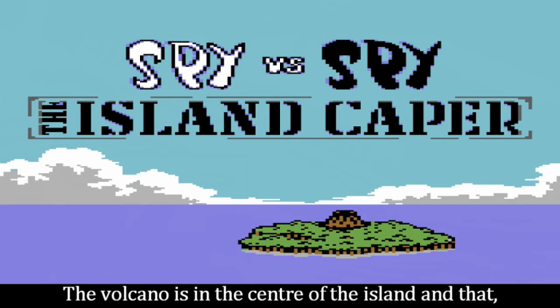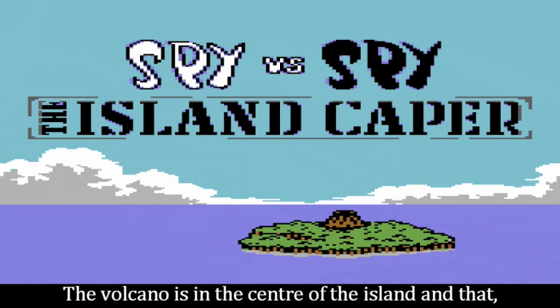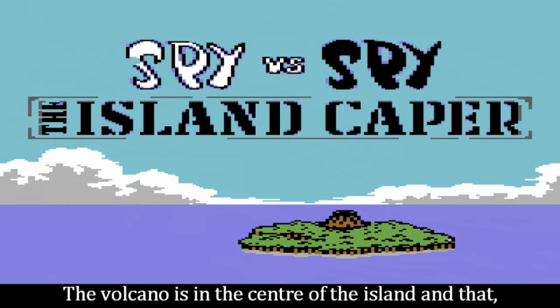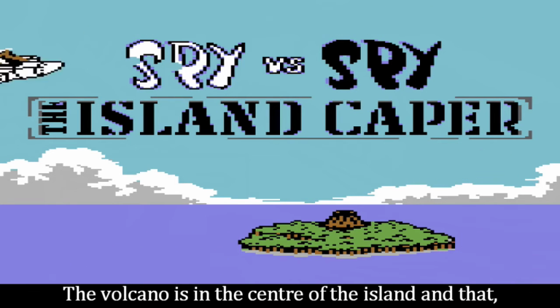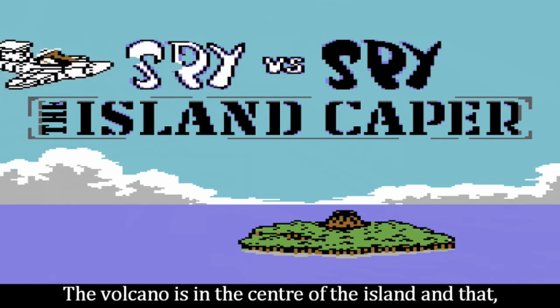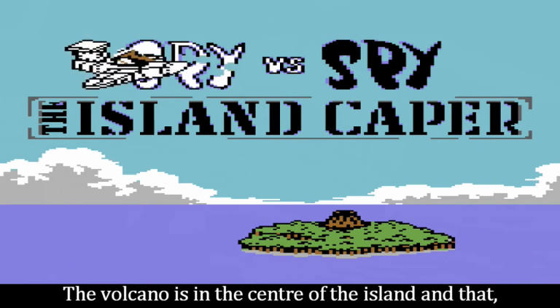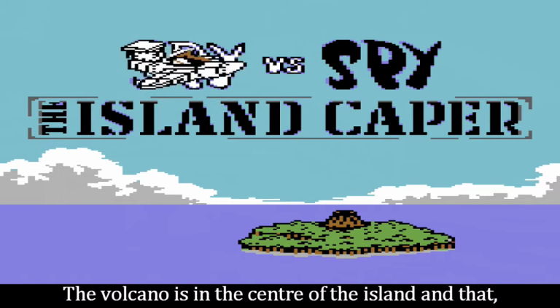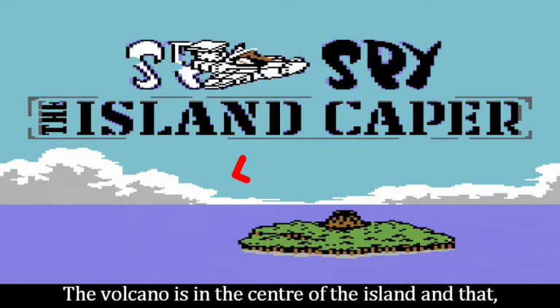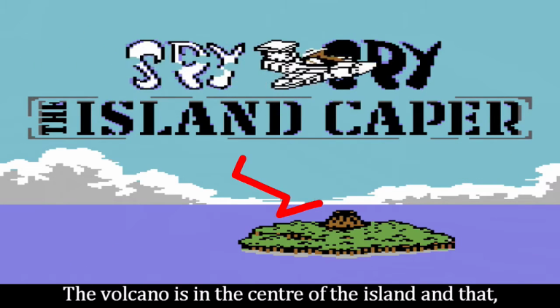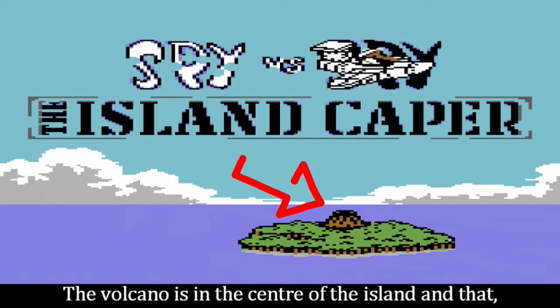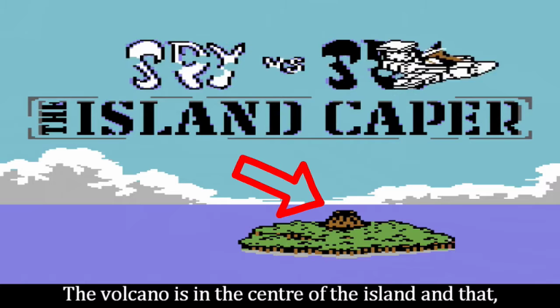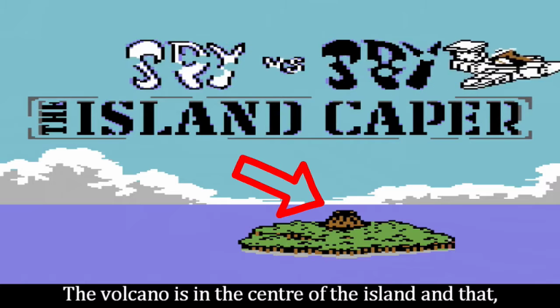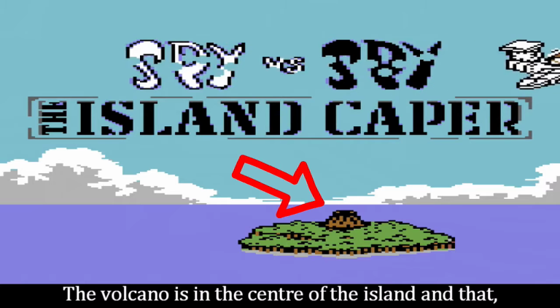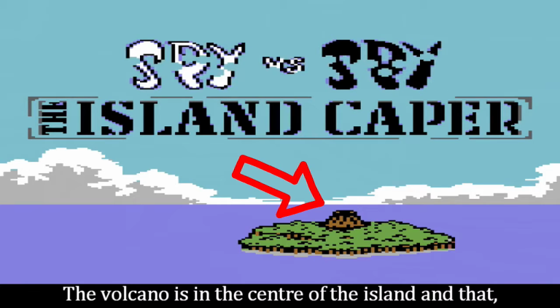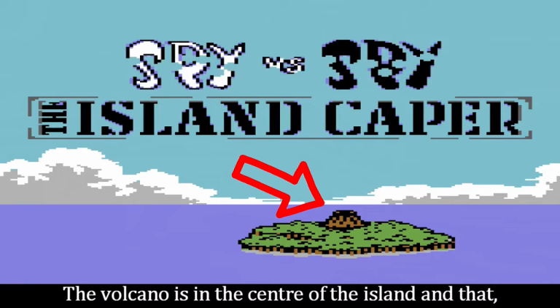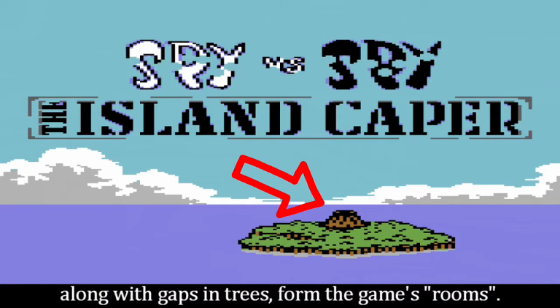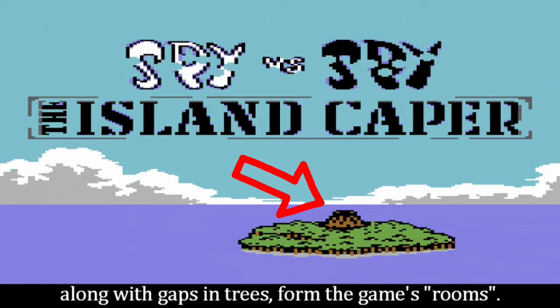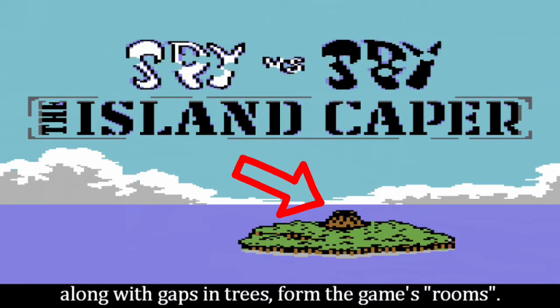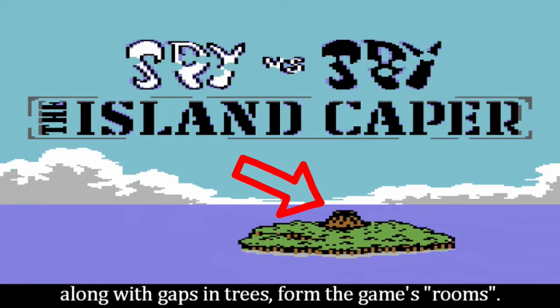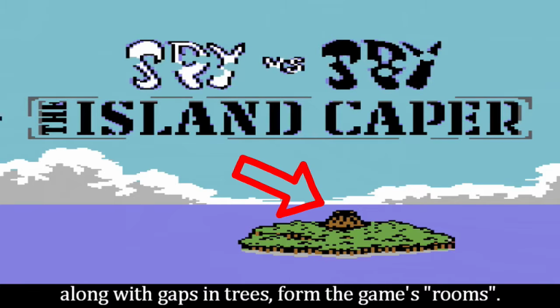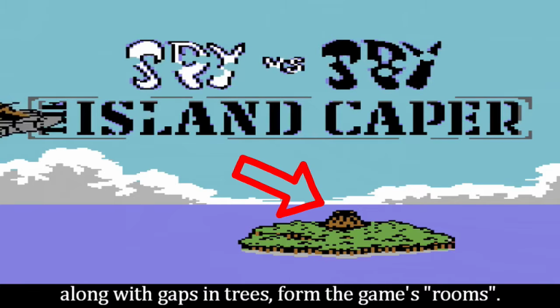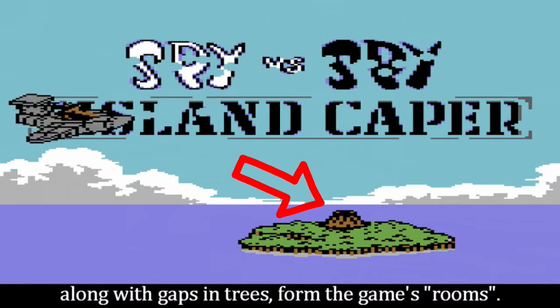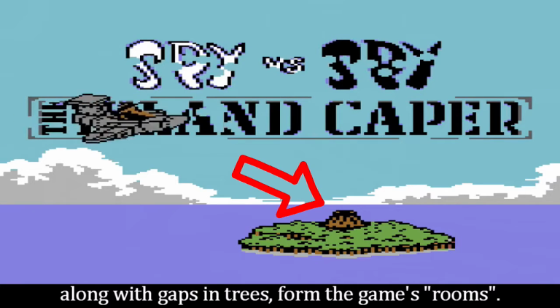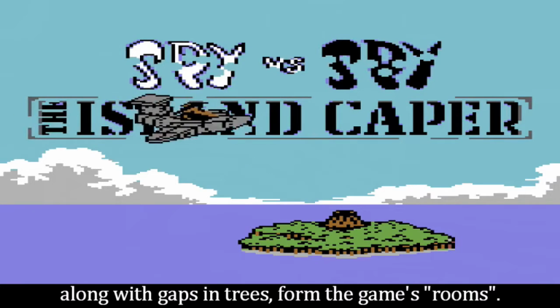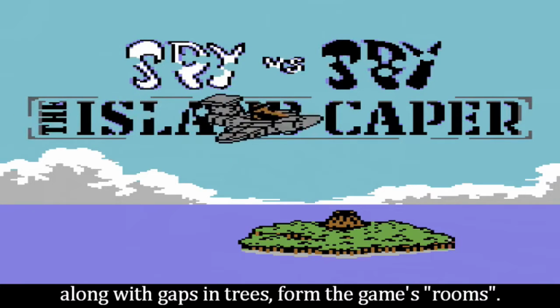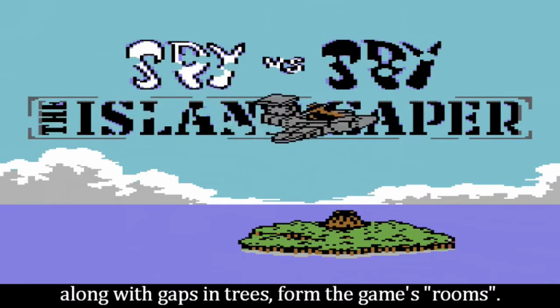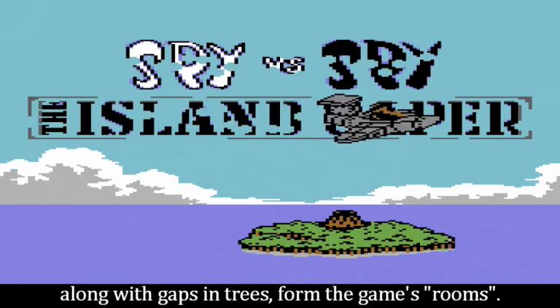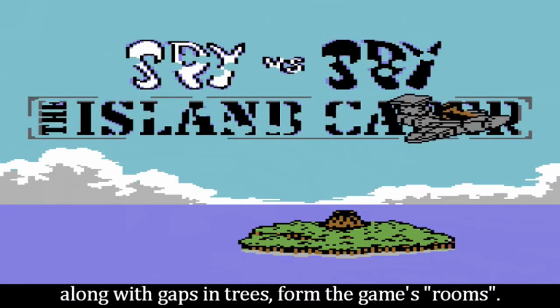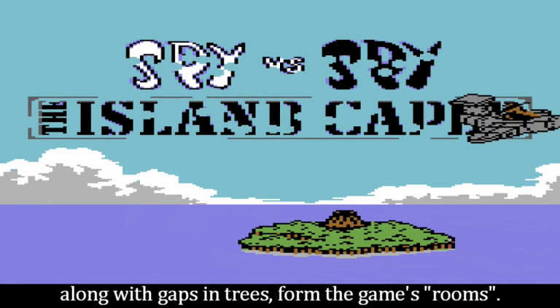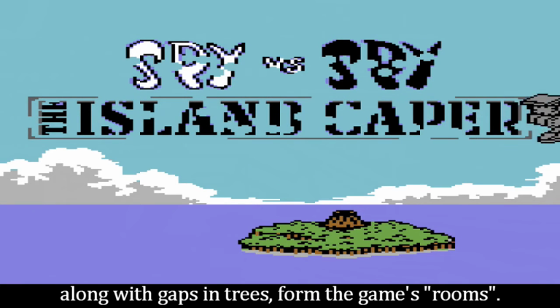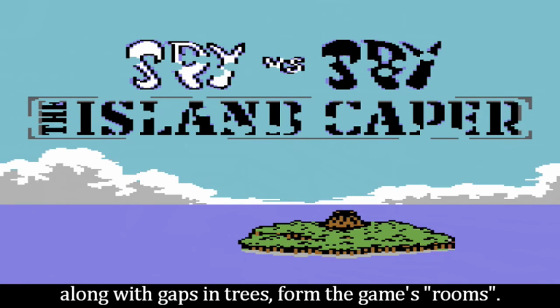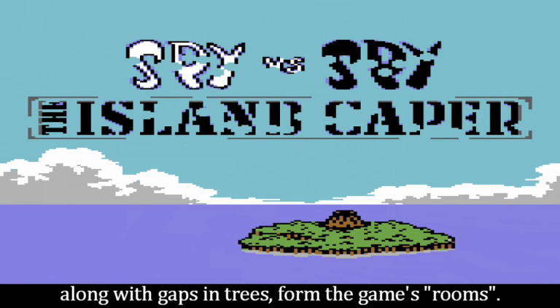The volcano is in the centre of the island and that, along with gaps in the trees, form the game's rooms.